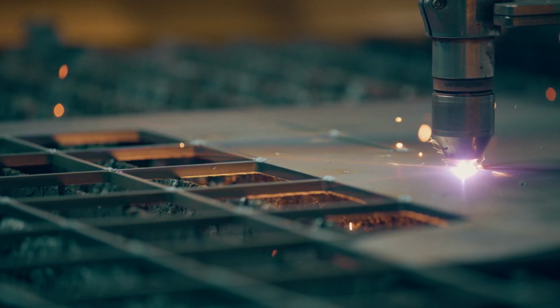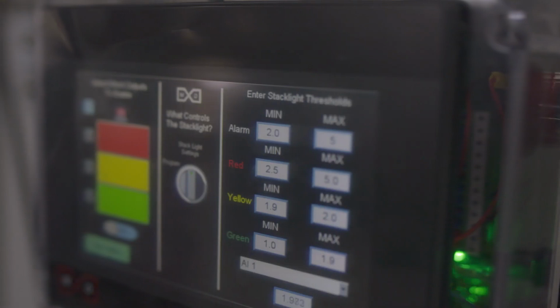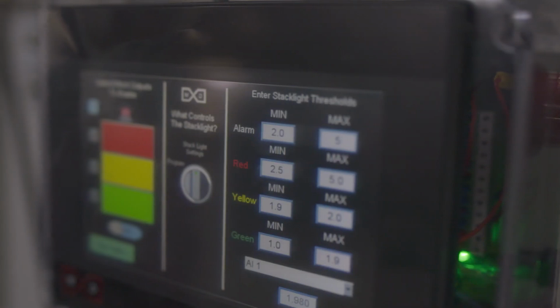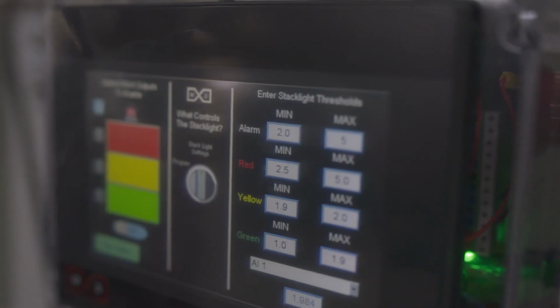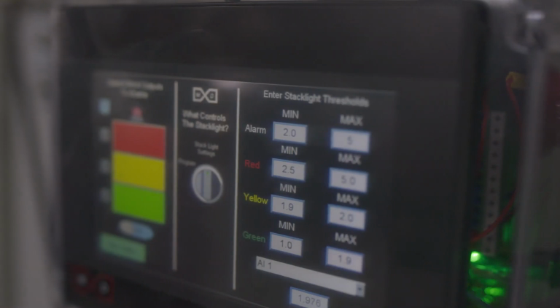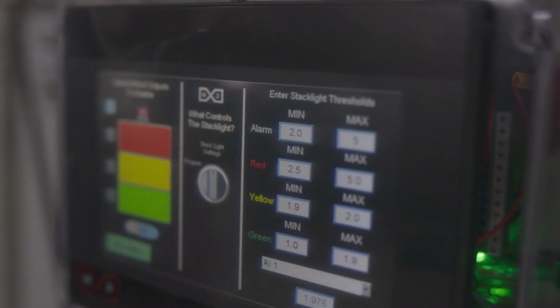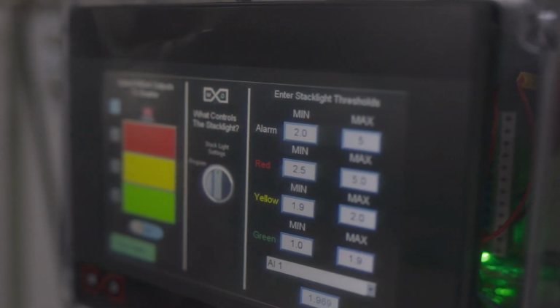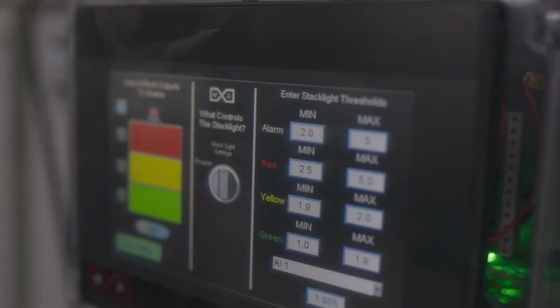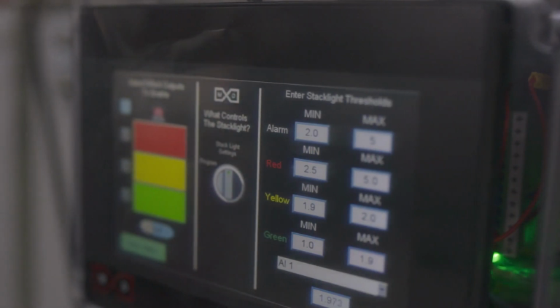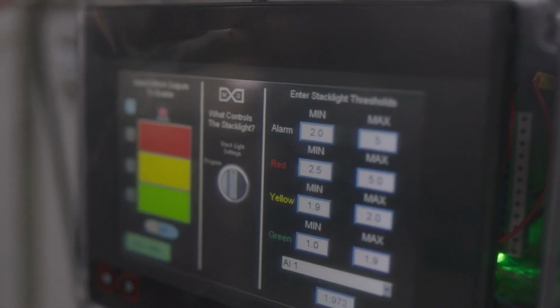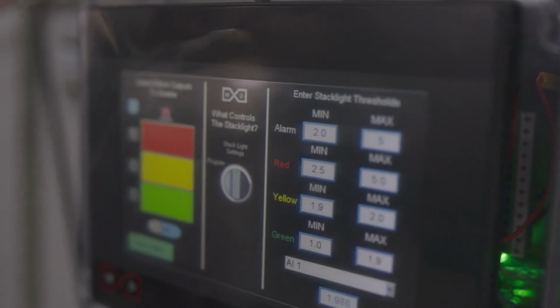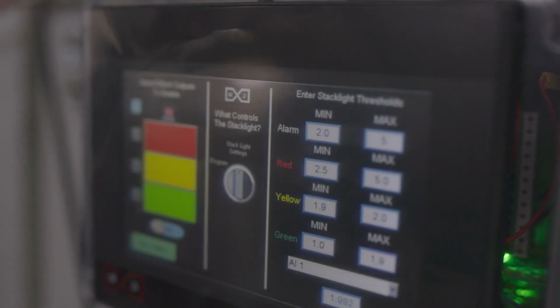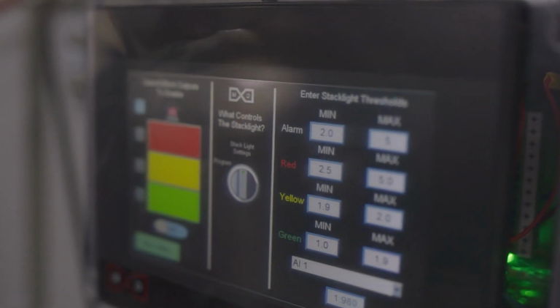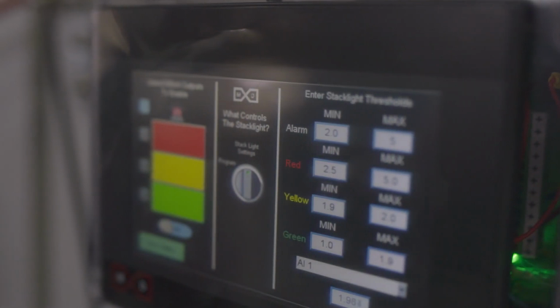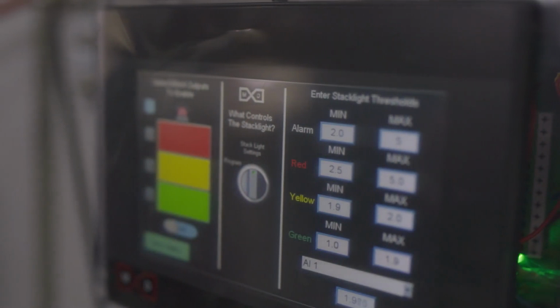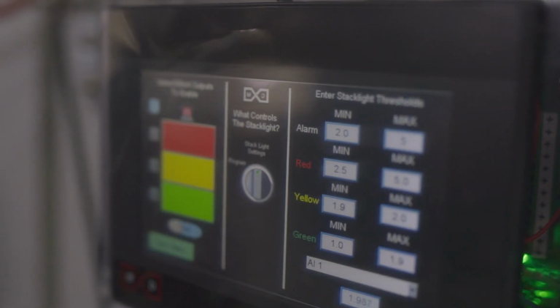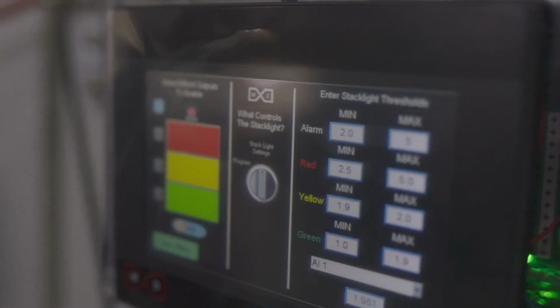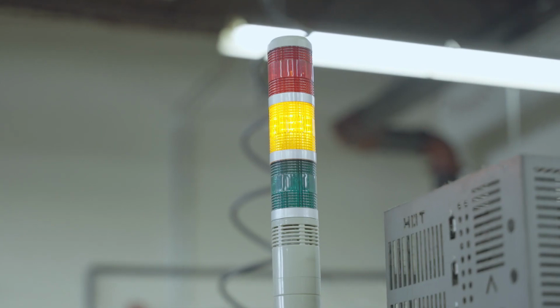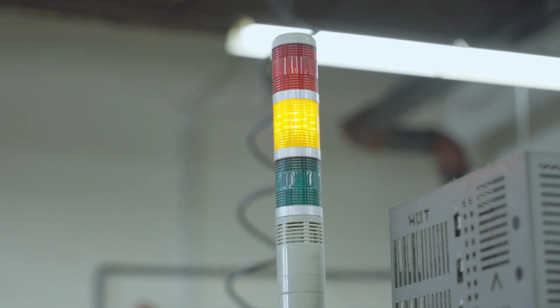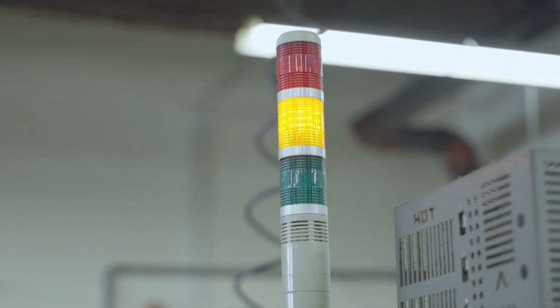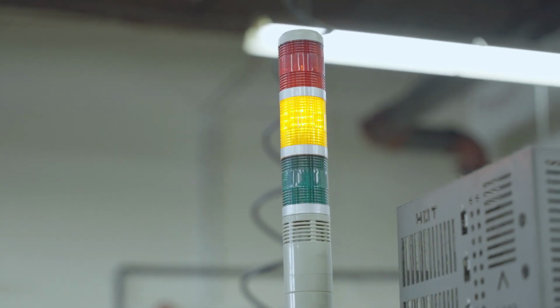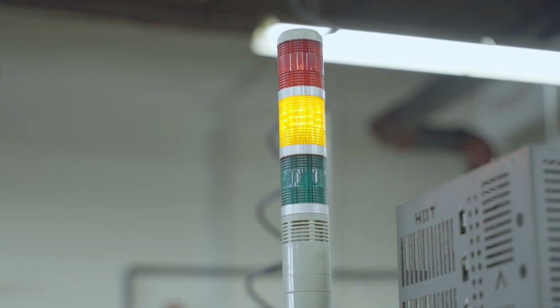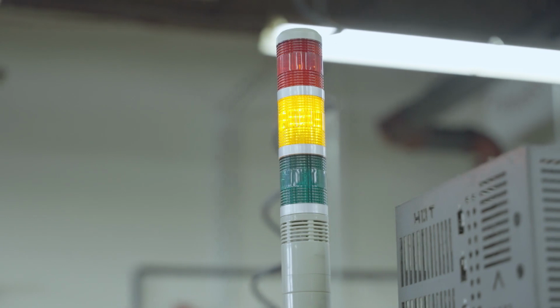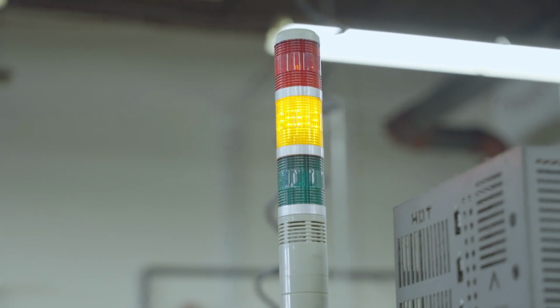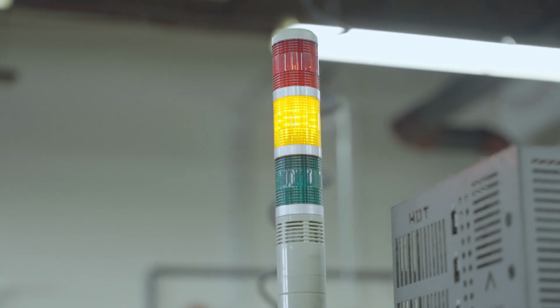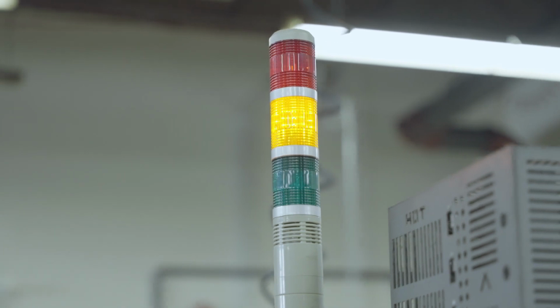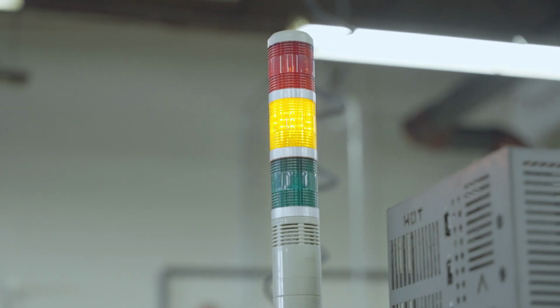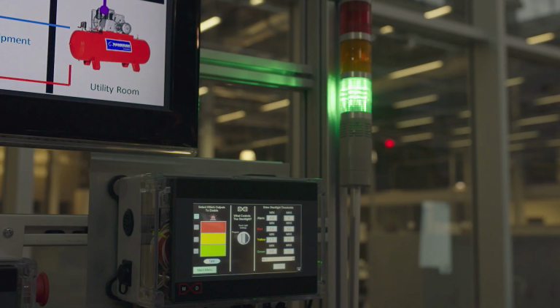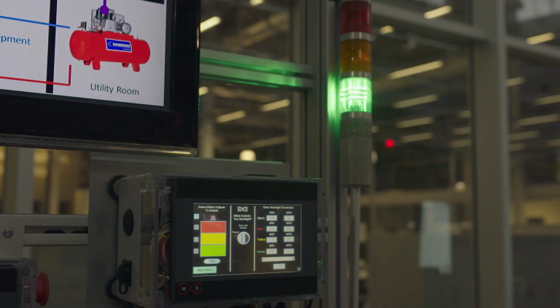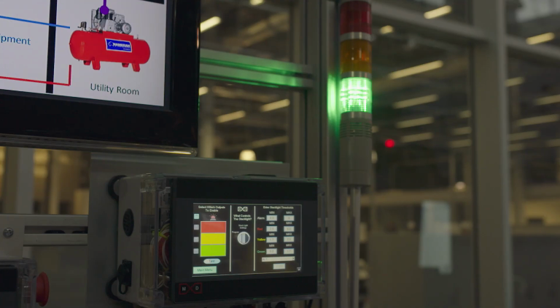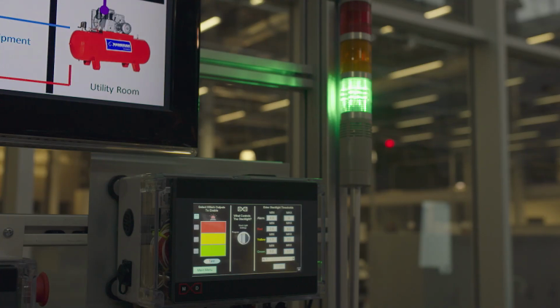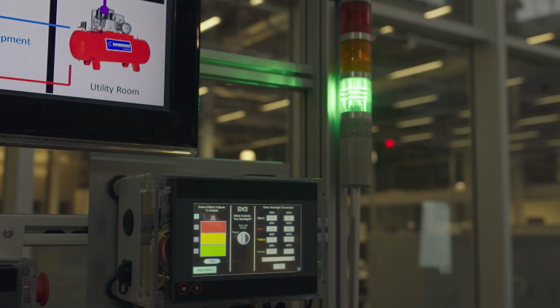When something goes off course, the kit will usually notify the operator using a stack light or a notification.